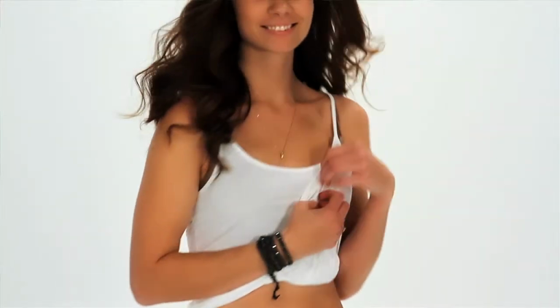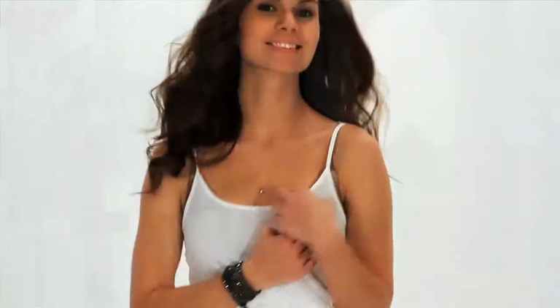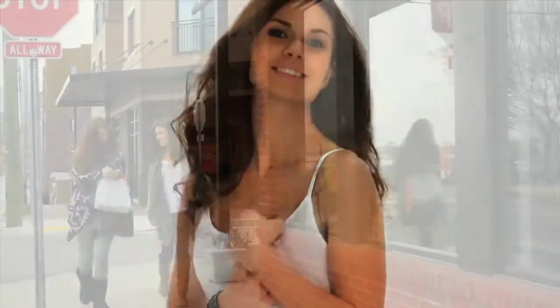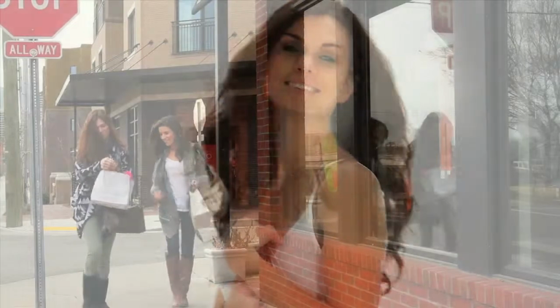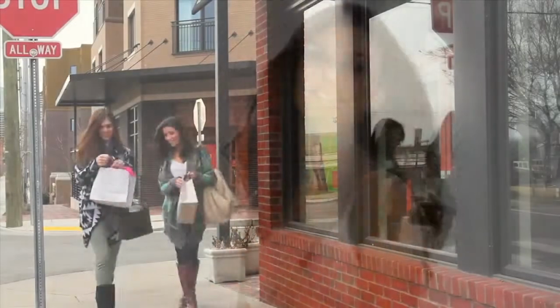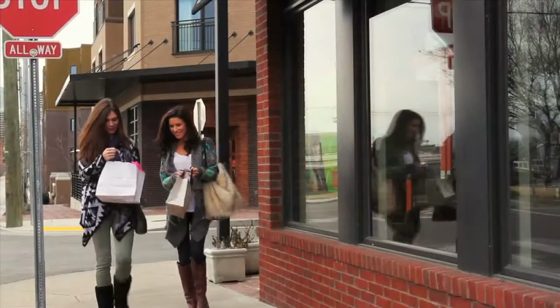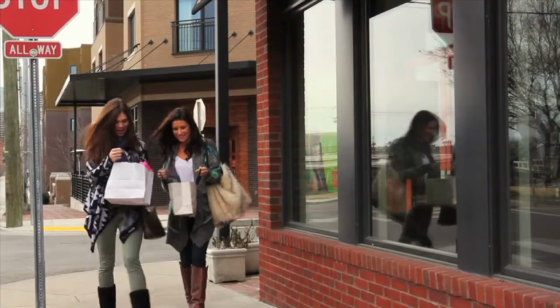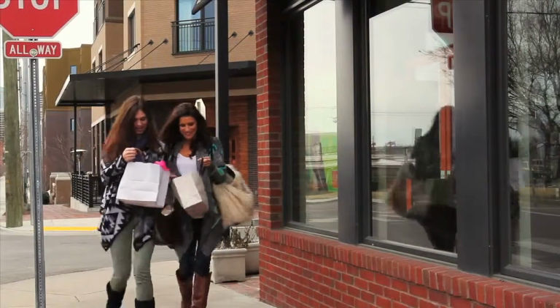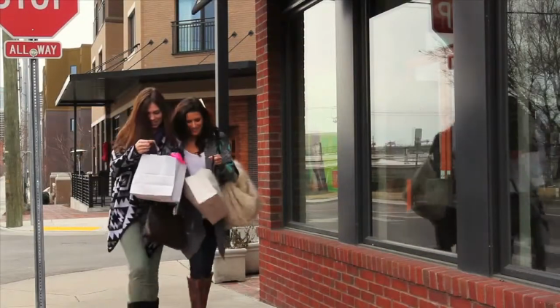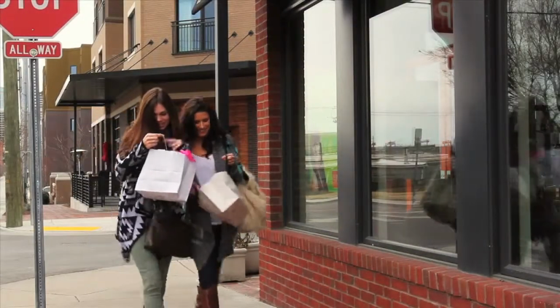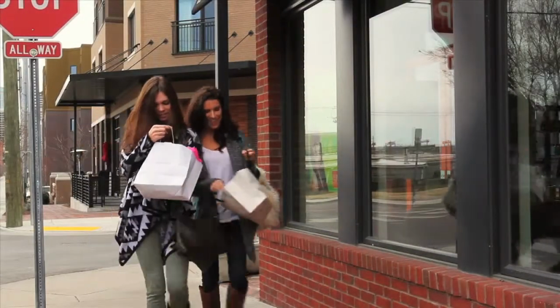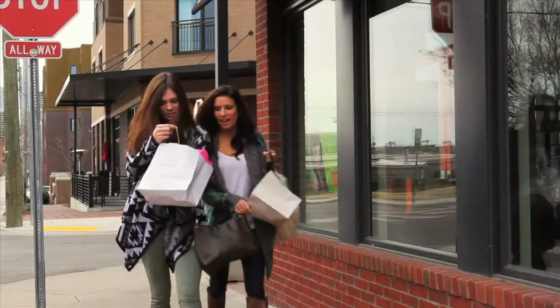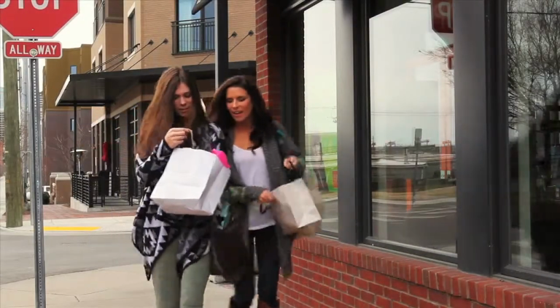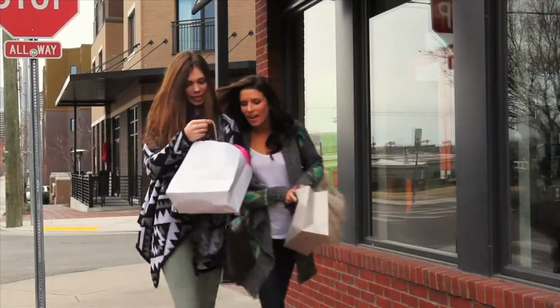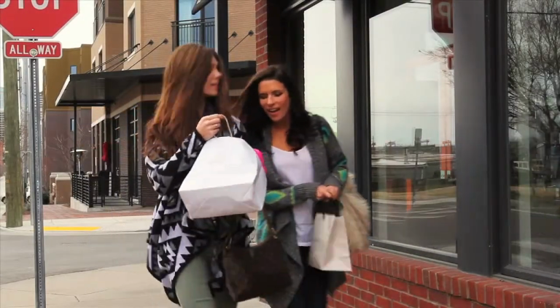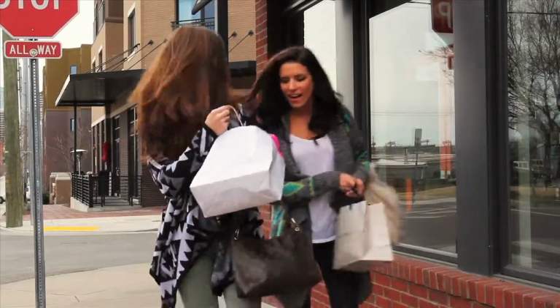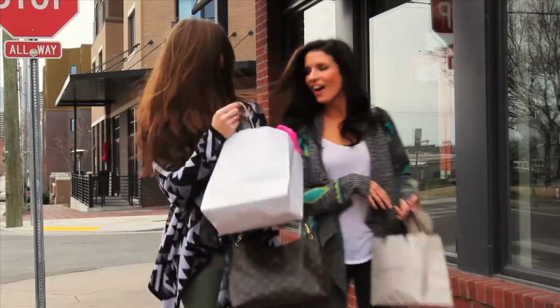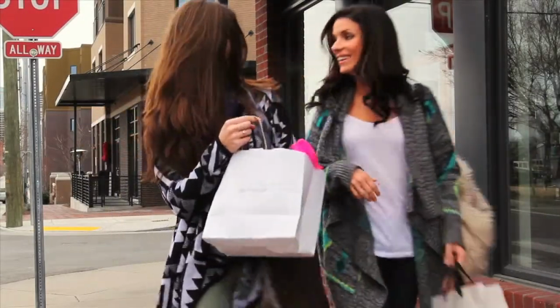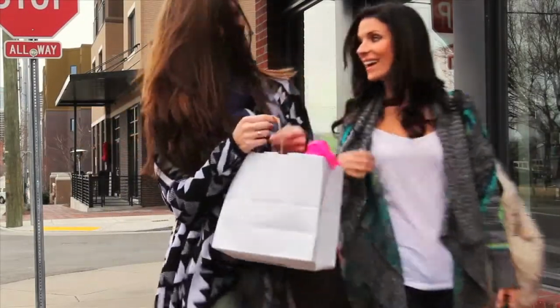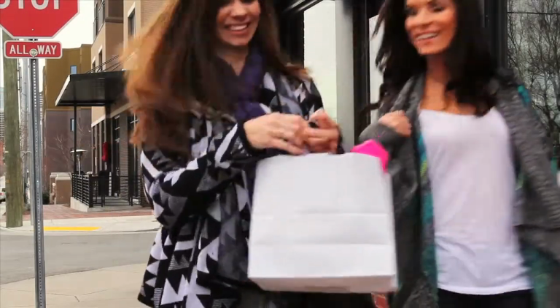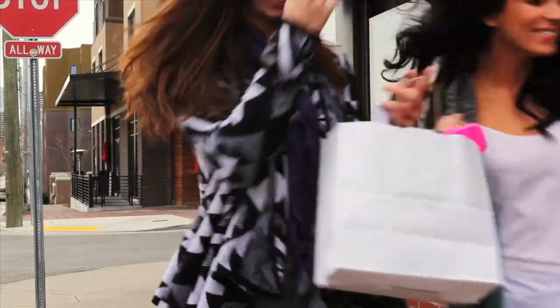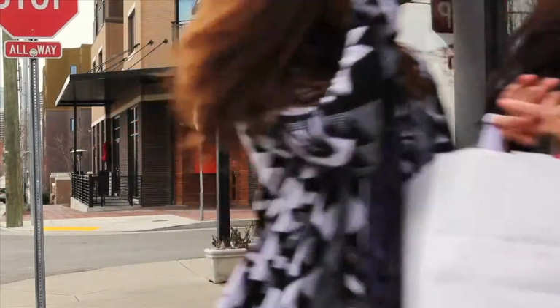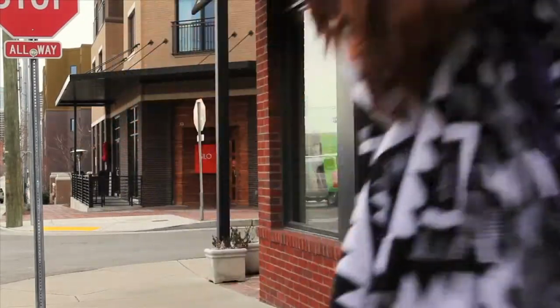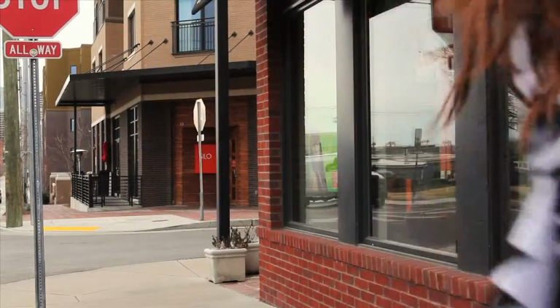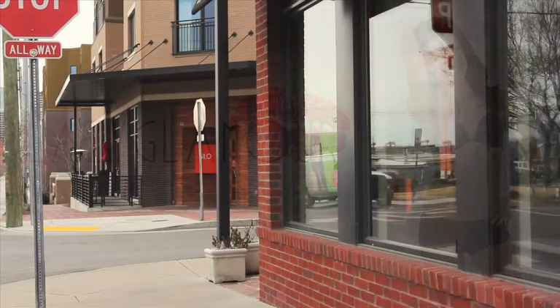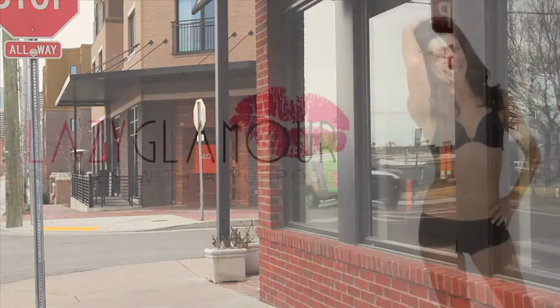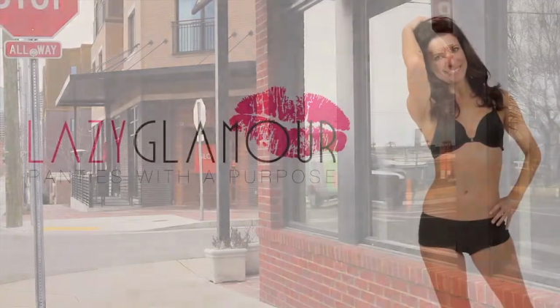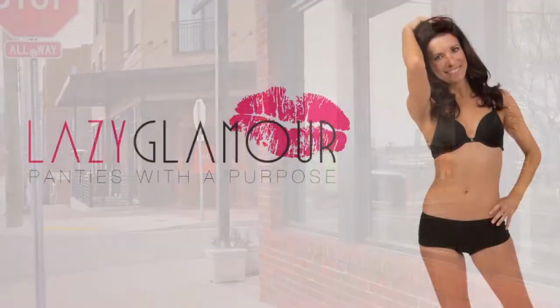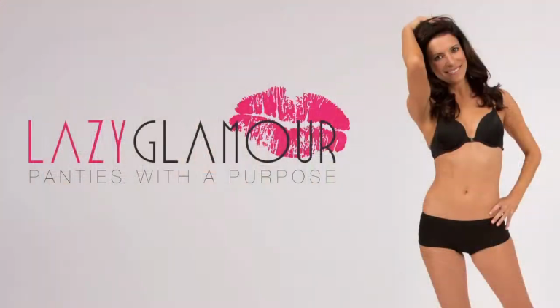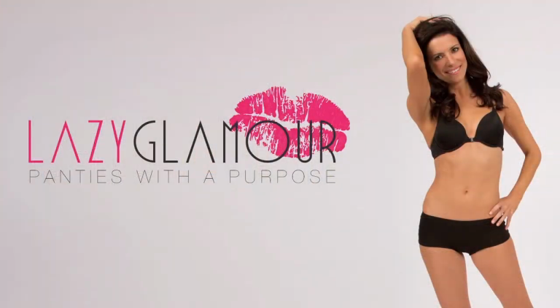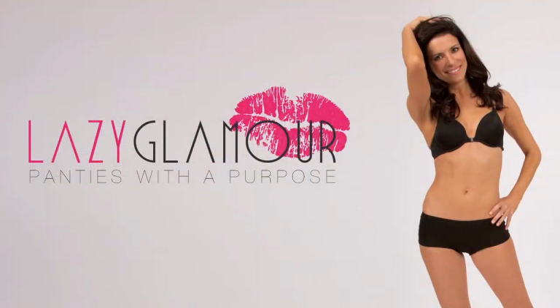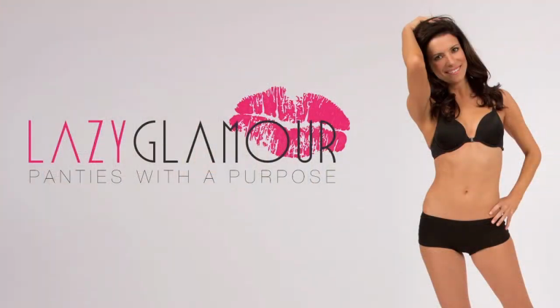I know there's a way to look great, be comfortable, and be eco-conscious, so I created Lazy Glamour. They are panties with a purpose.